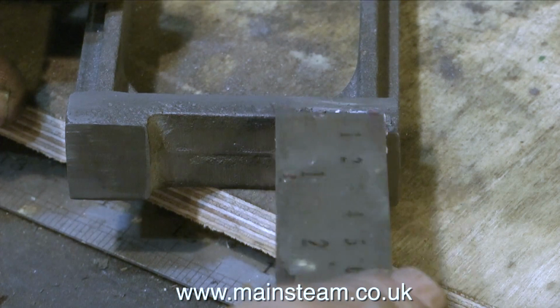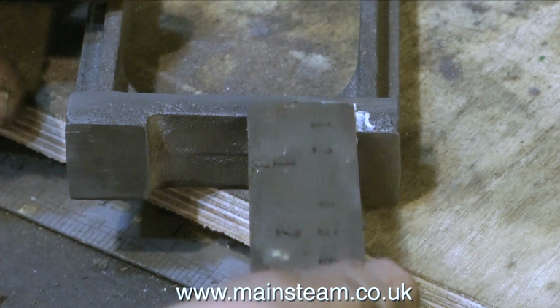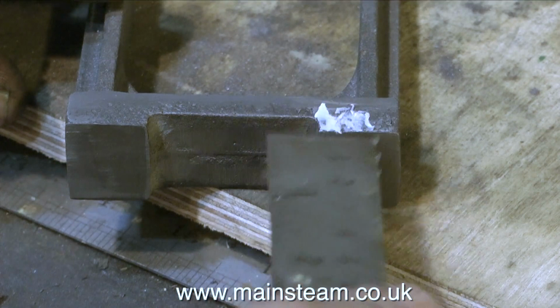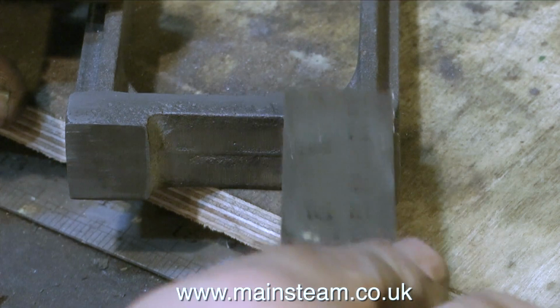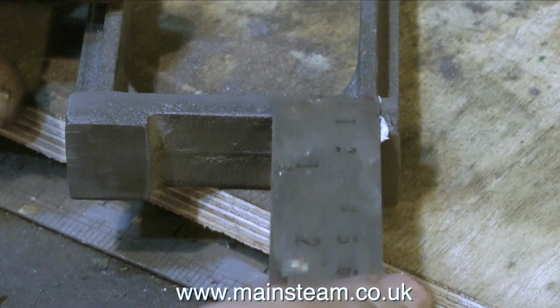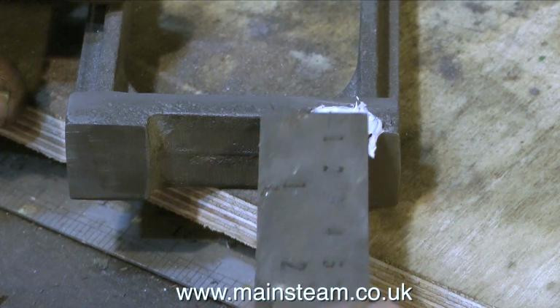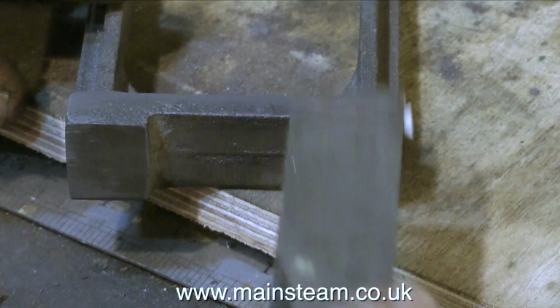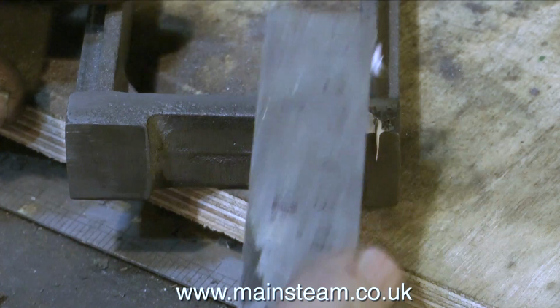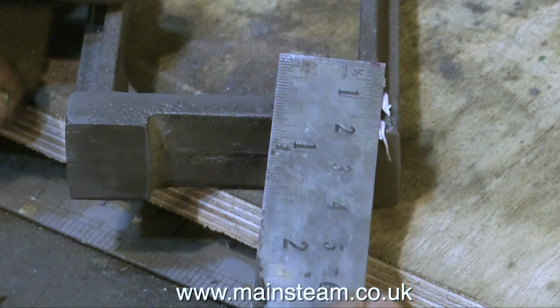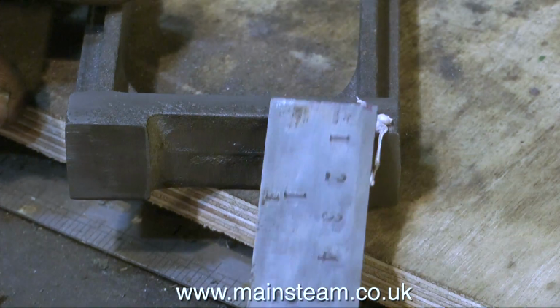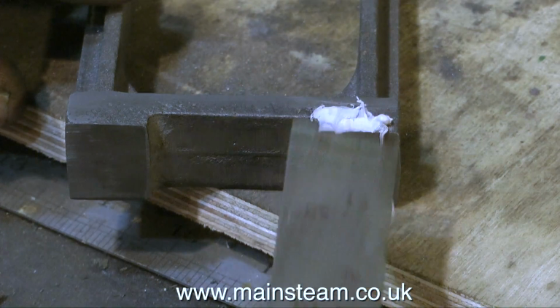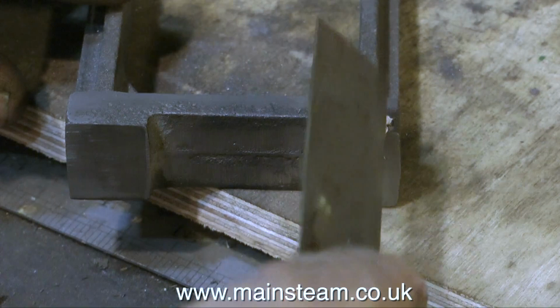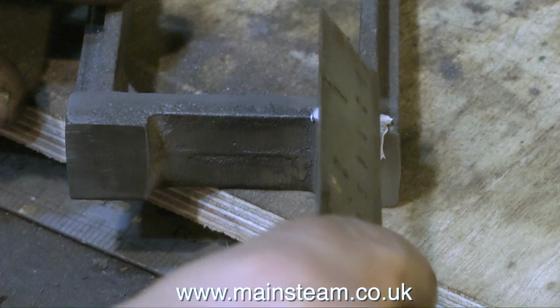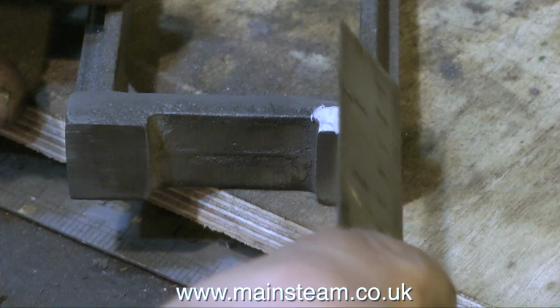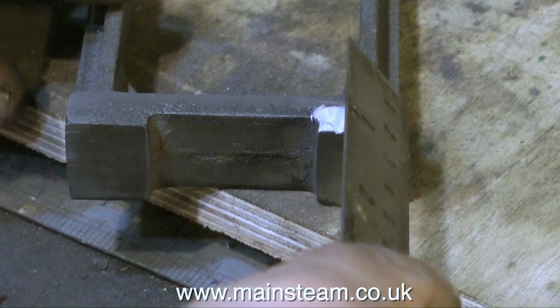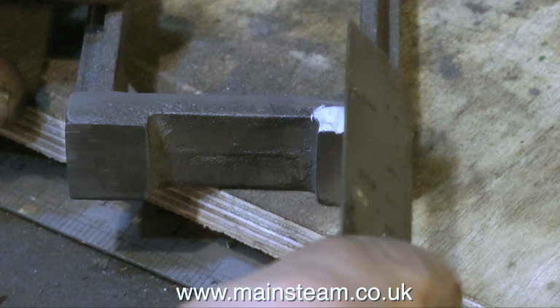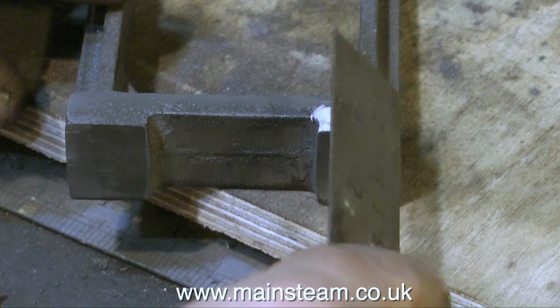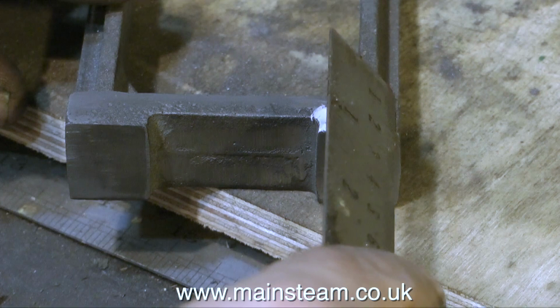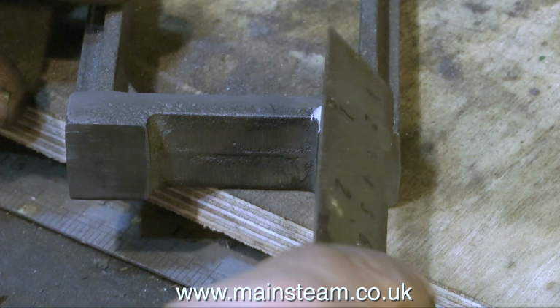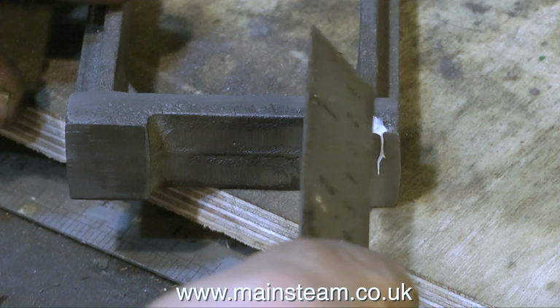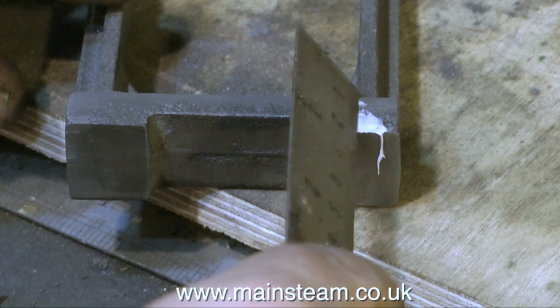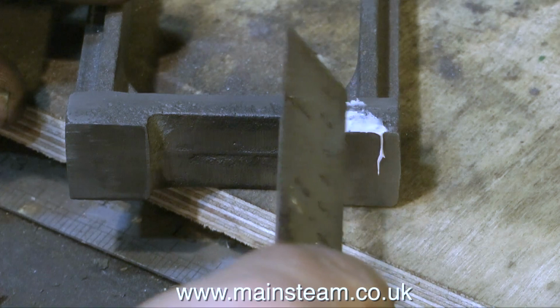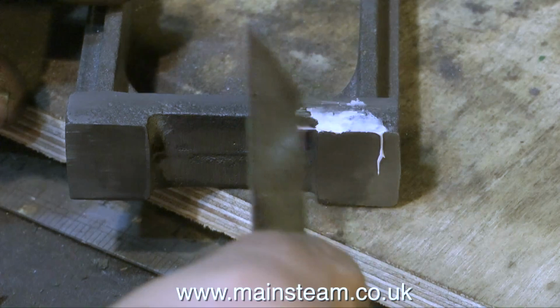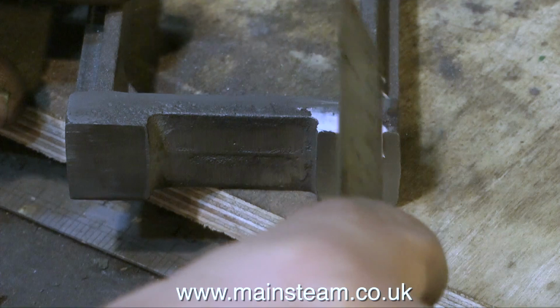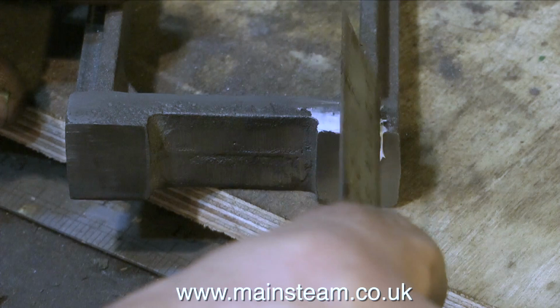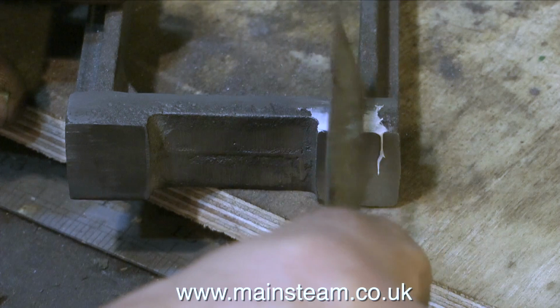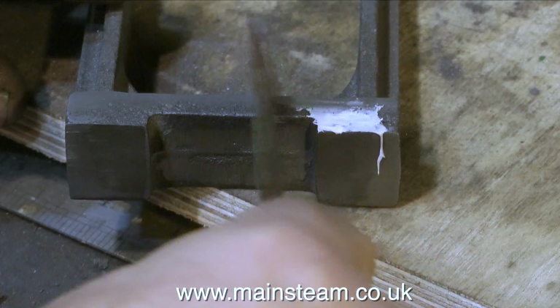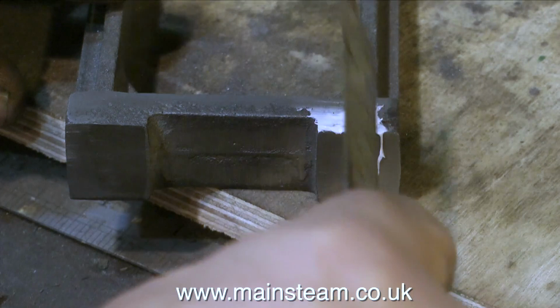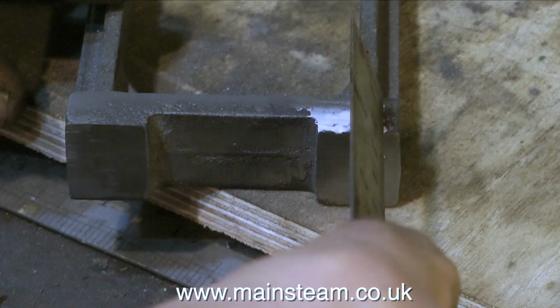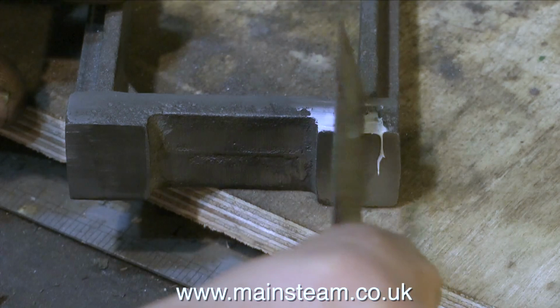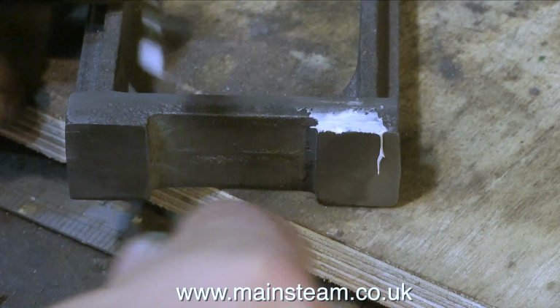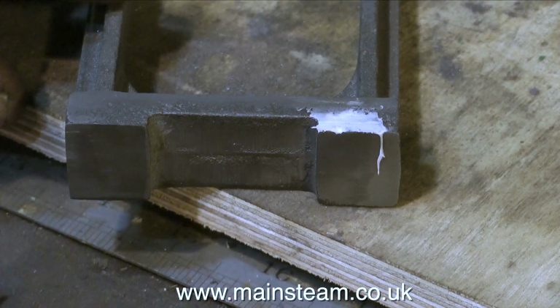Even by hand the part is fairly accurate. I'm going to run it through the milling machine and double check this.